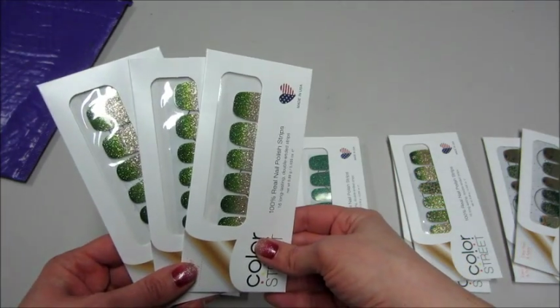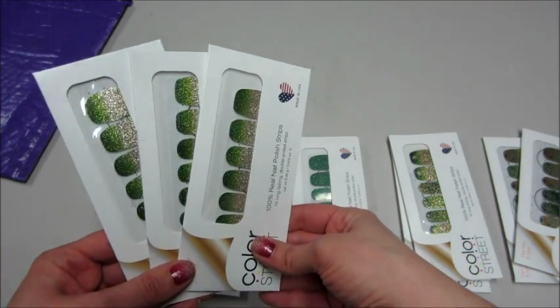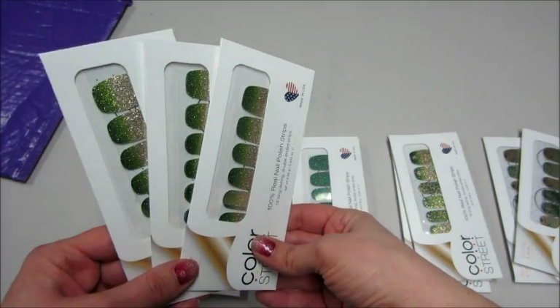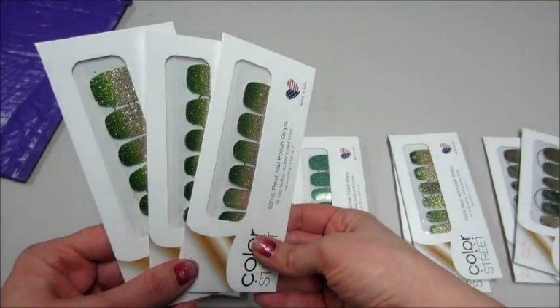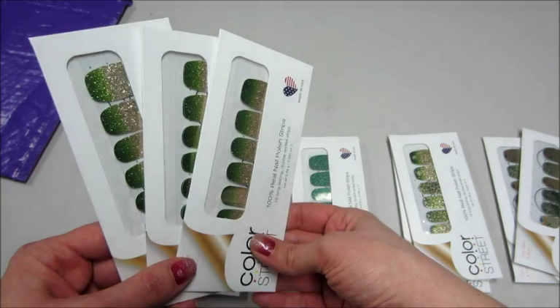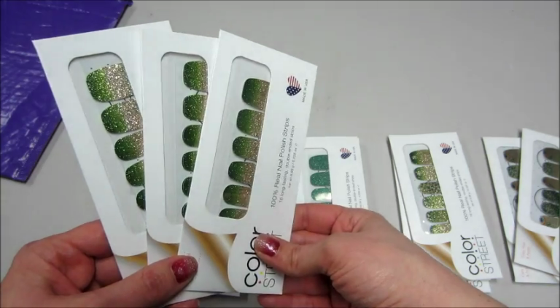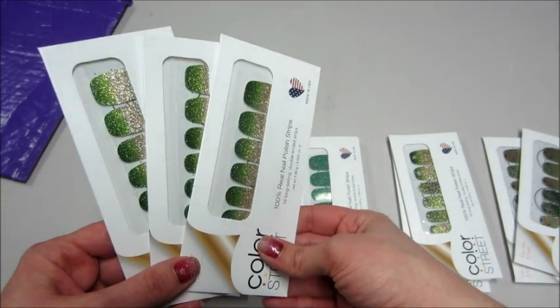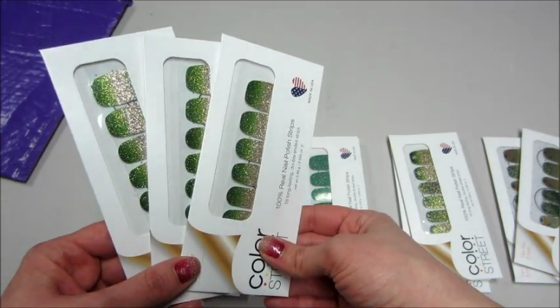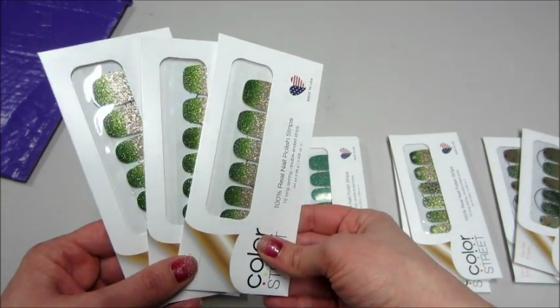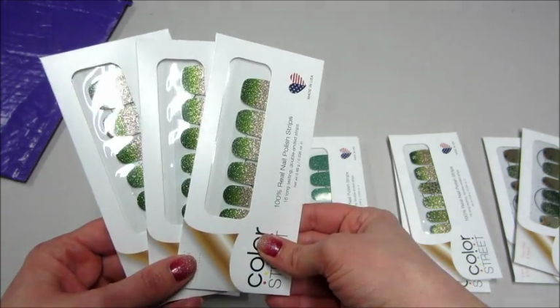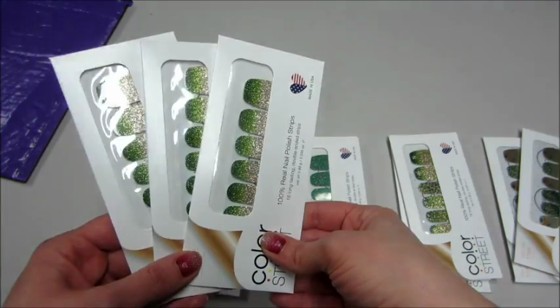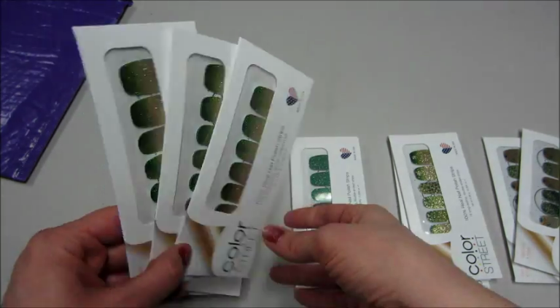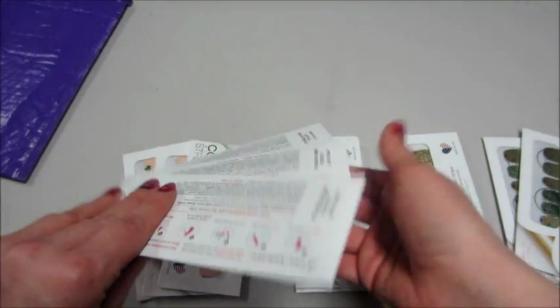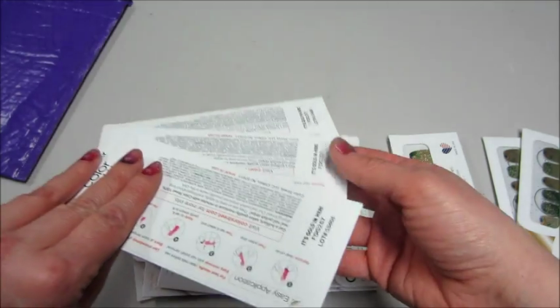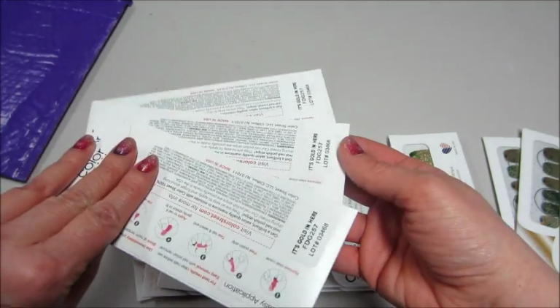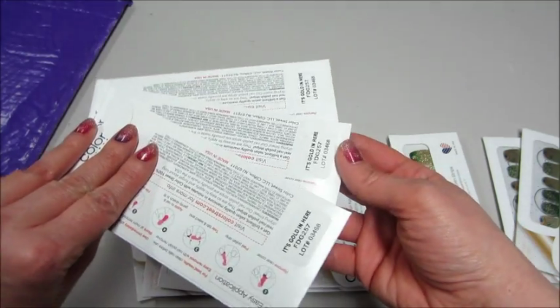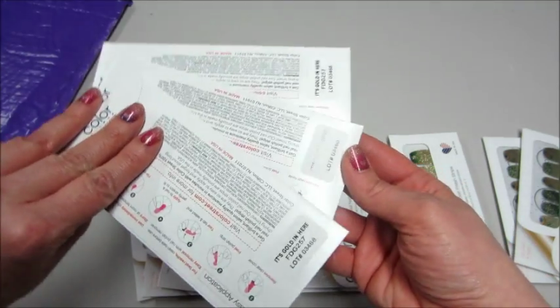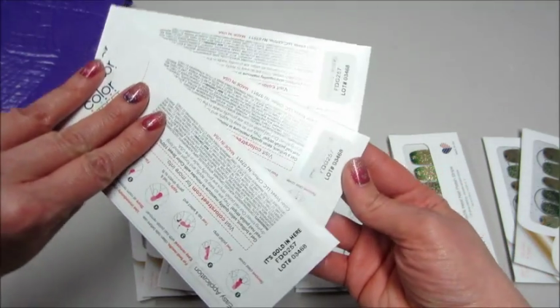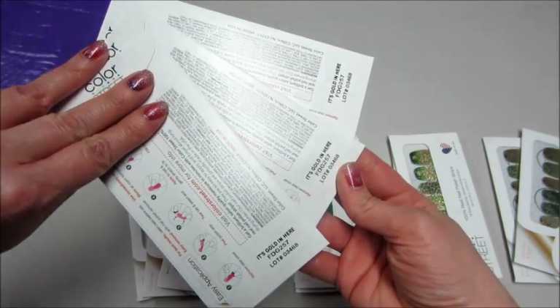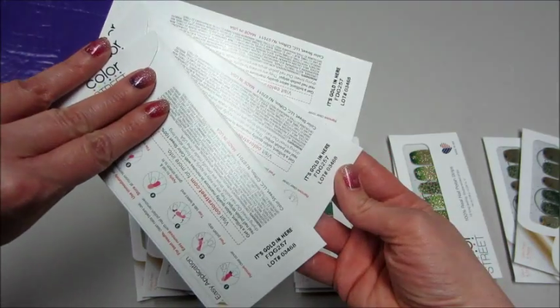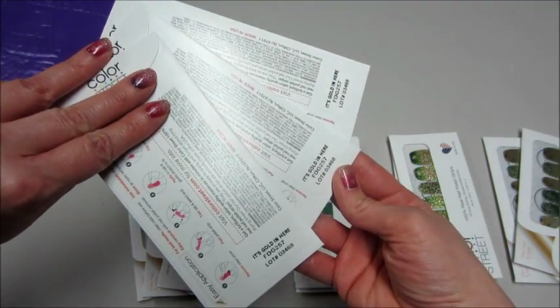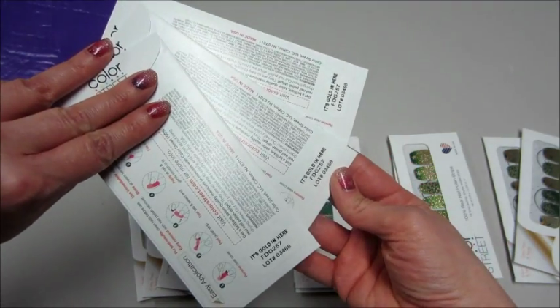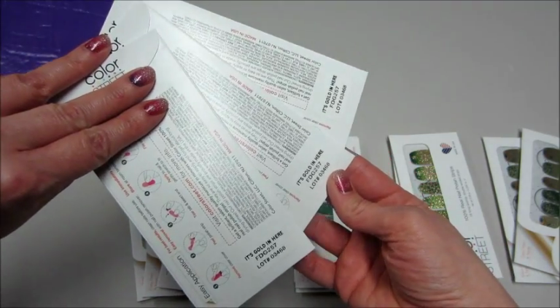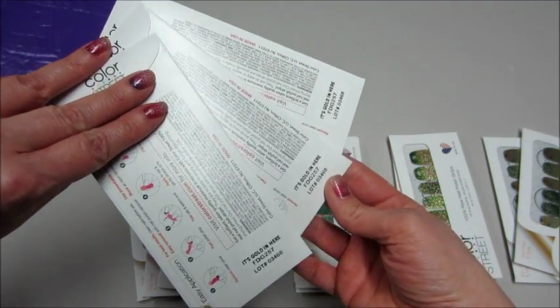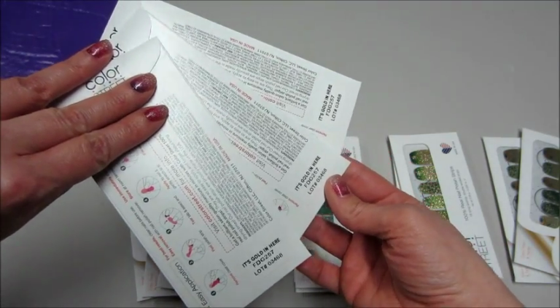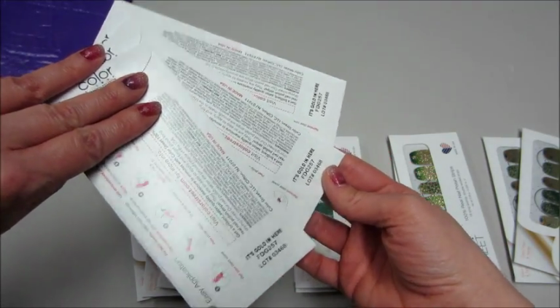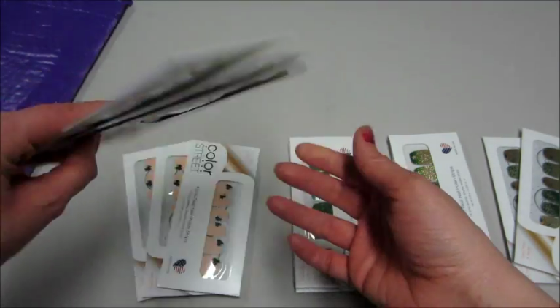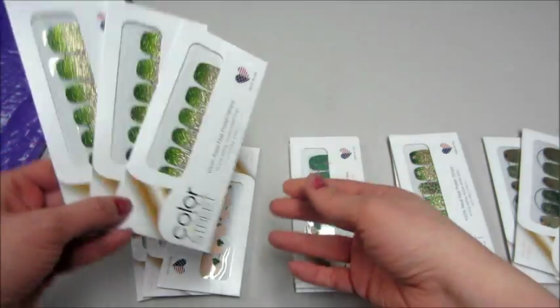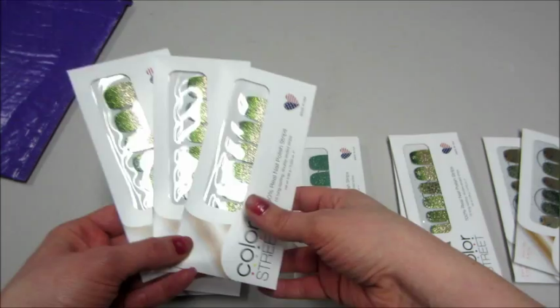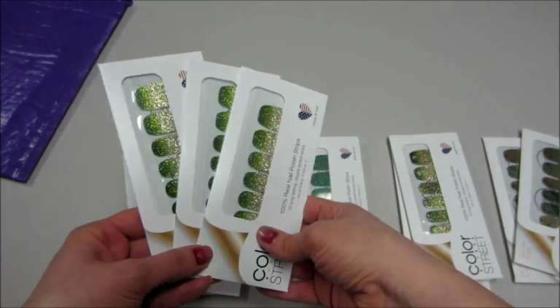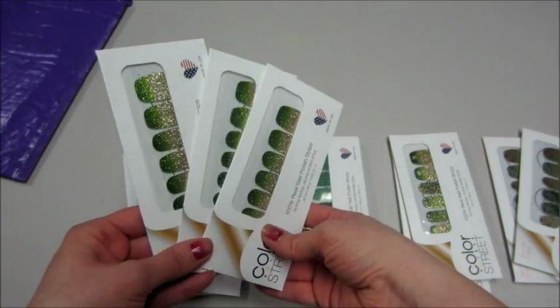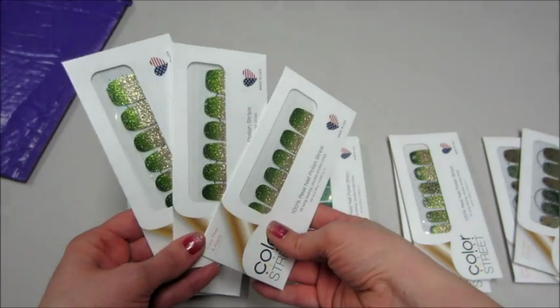And then we have an ombre green to gold — this one is called It's Golden Here. That's cute.